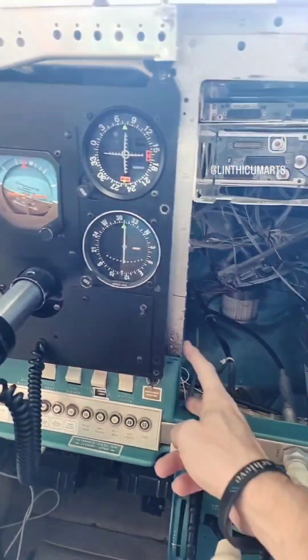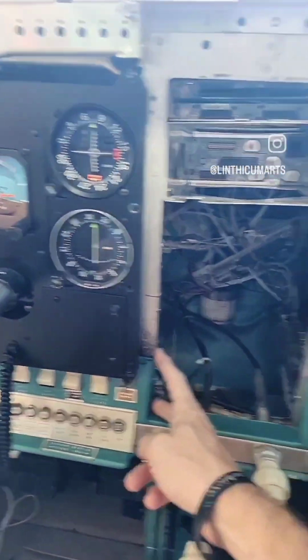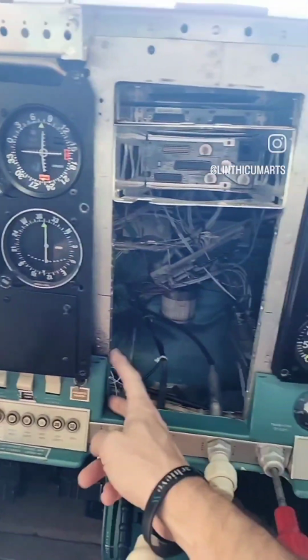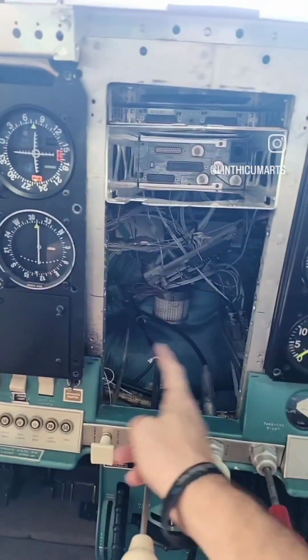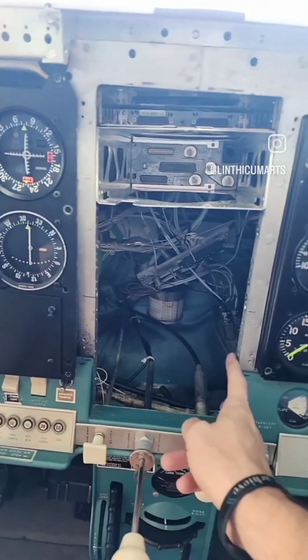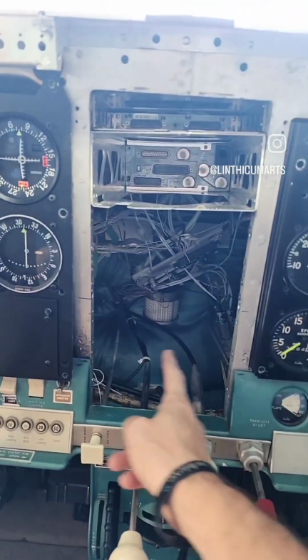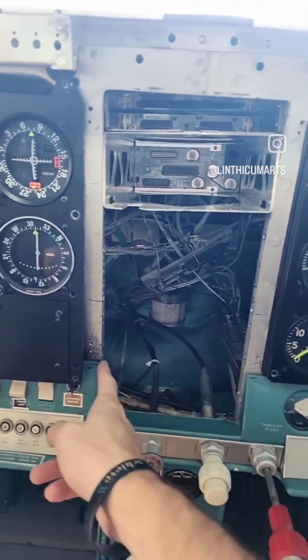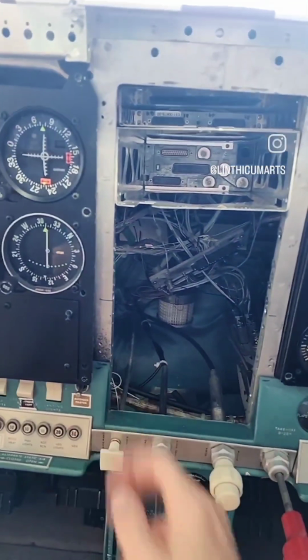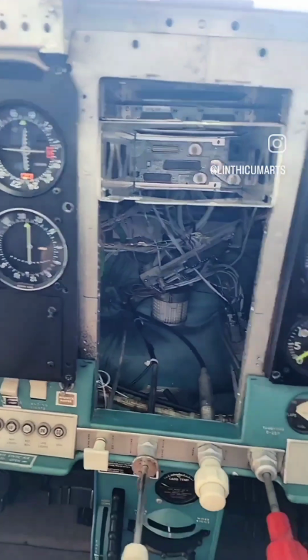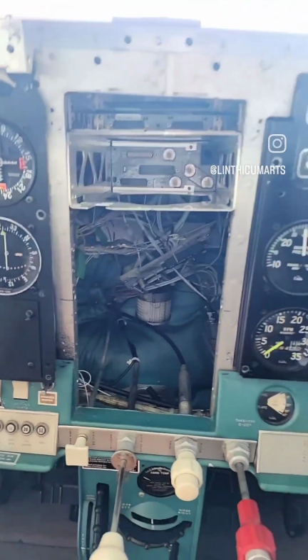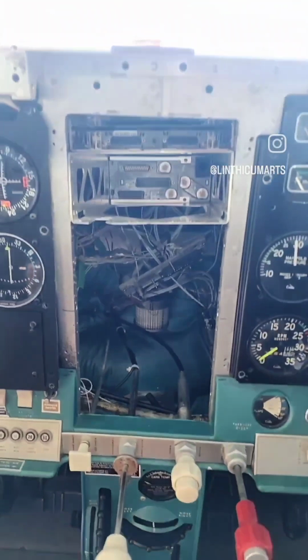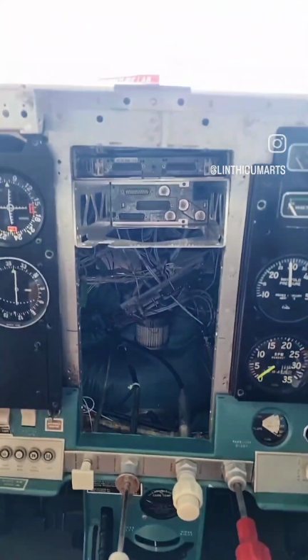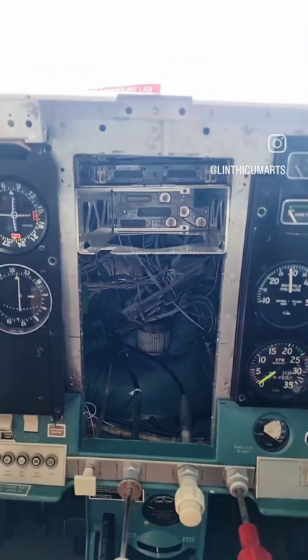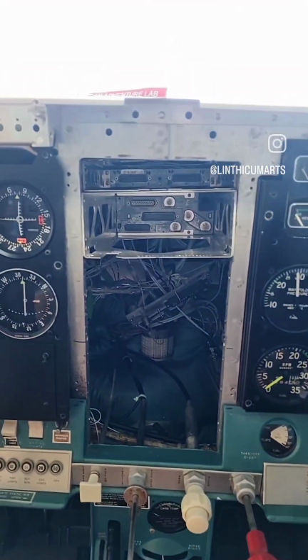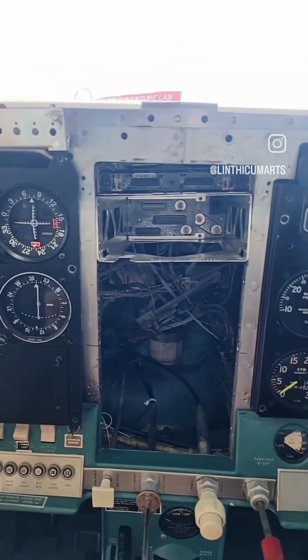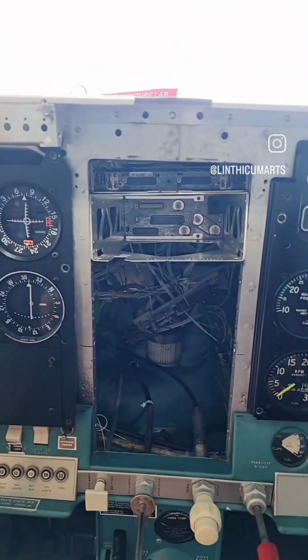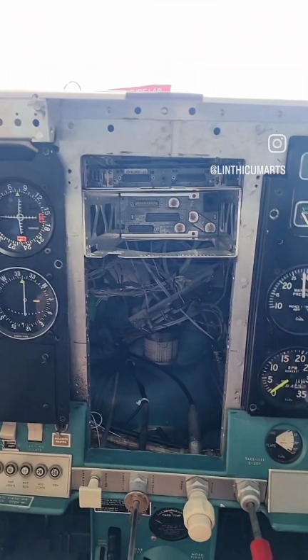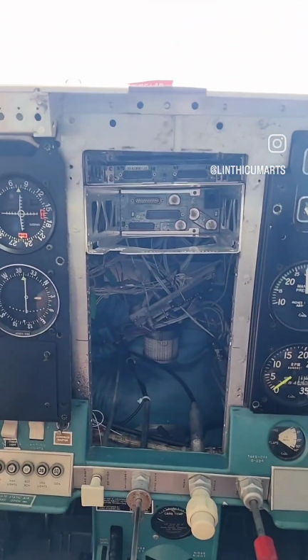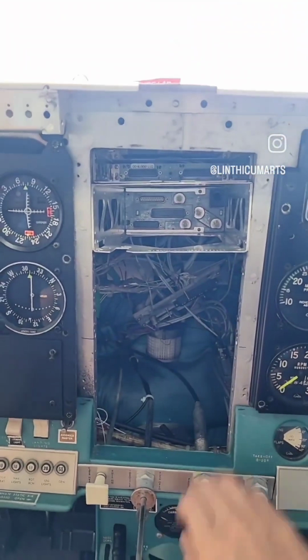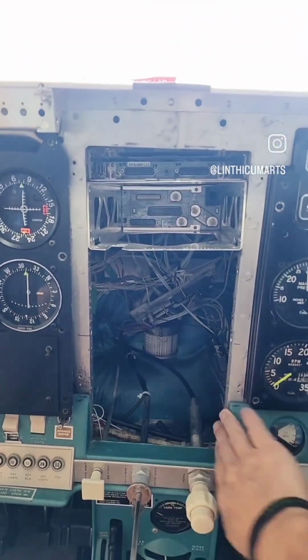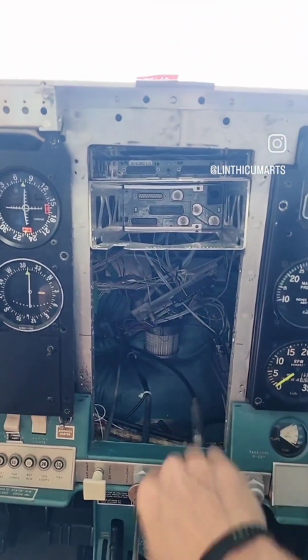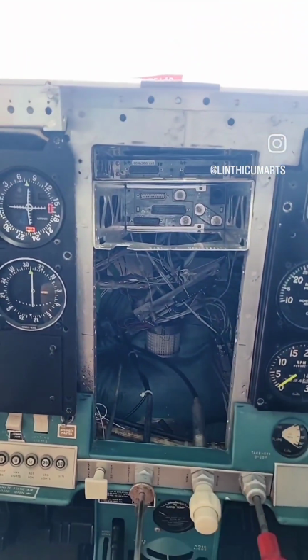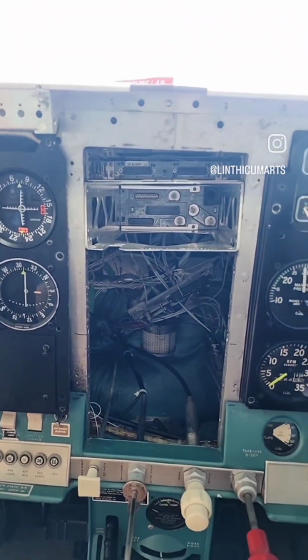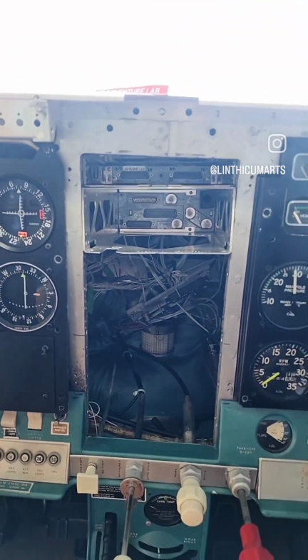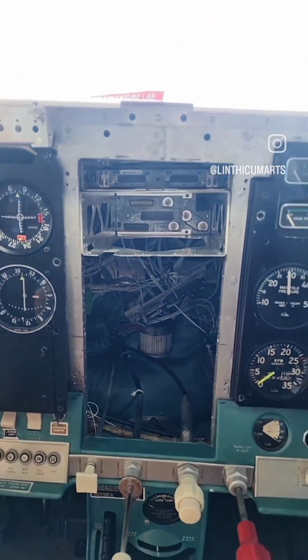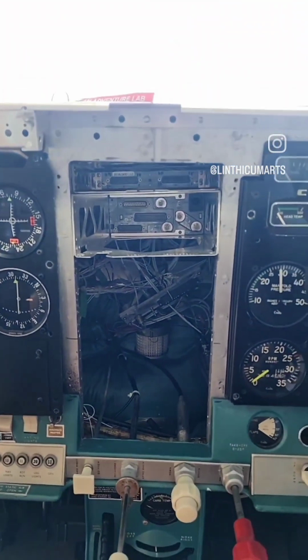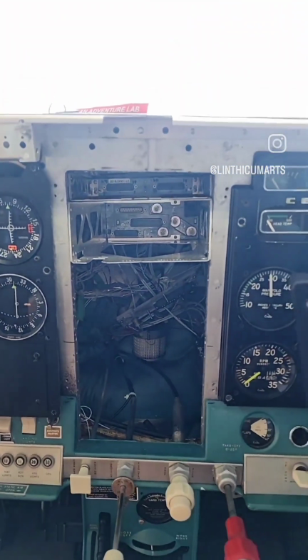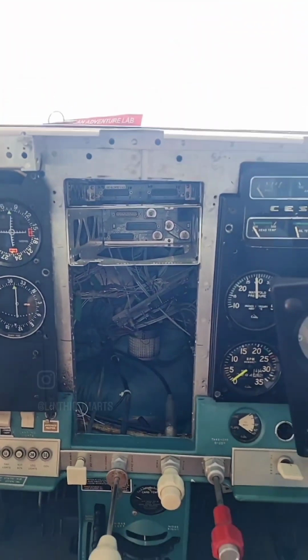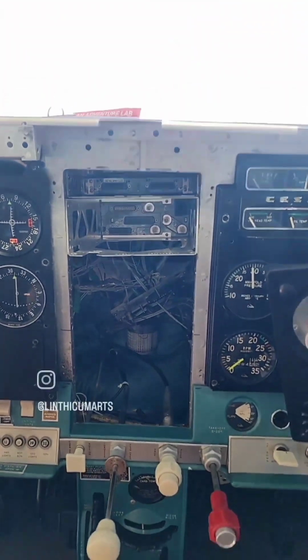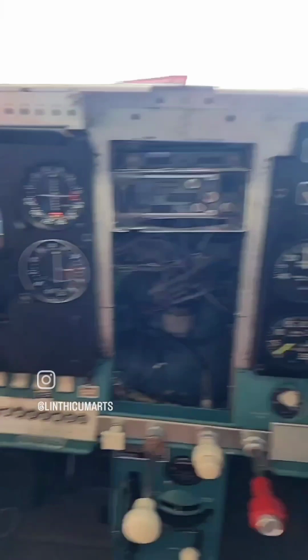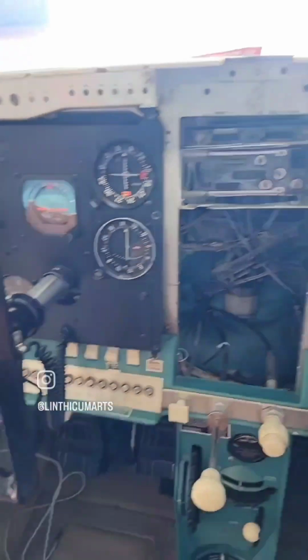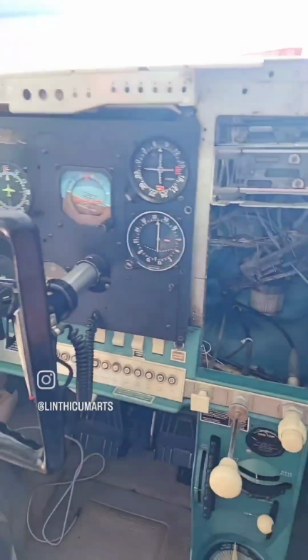Basically, for one of the future things, the client wants to have an autopilot. So in the meantime, we'll have a blanking plate made up for it where that will look nice and clean.